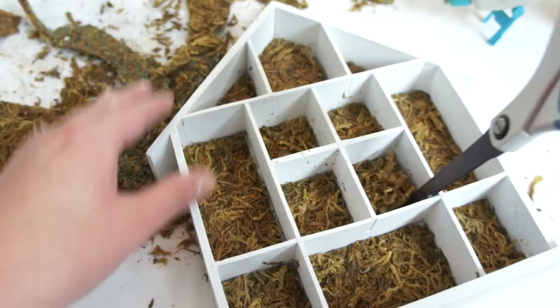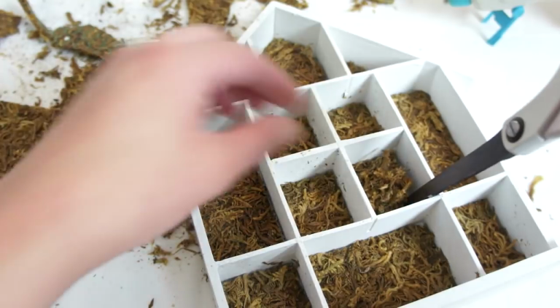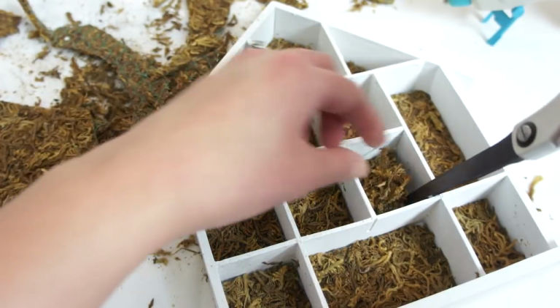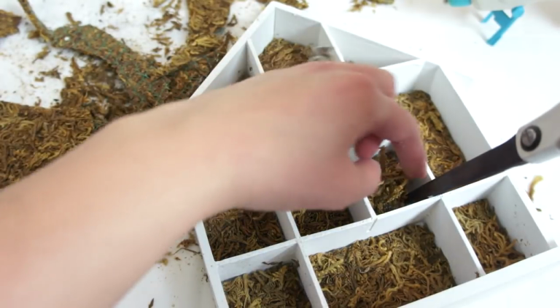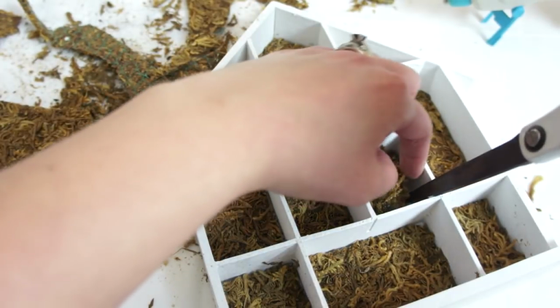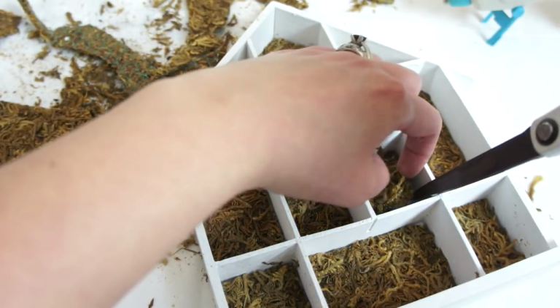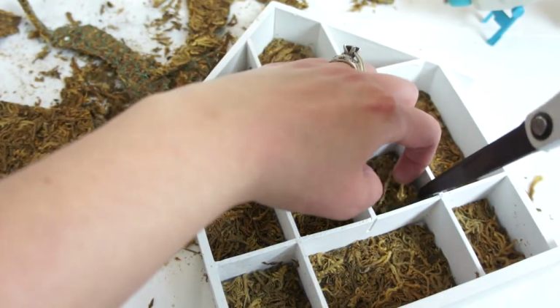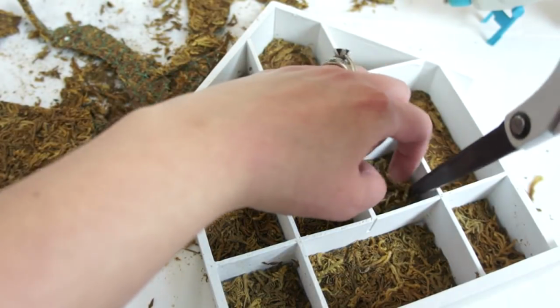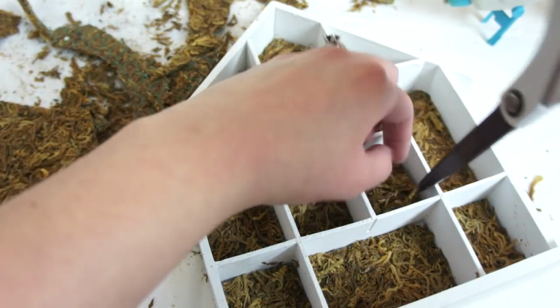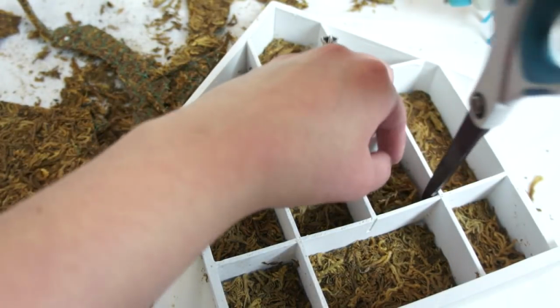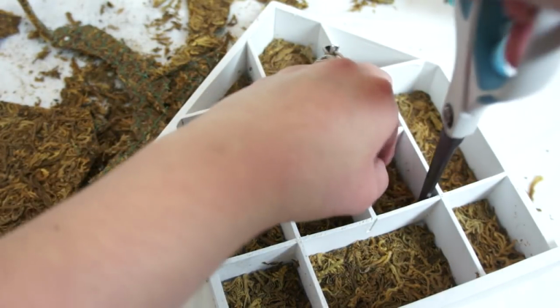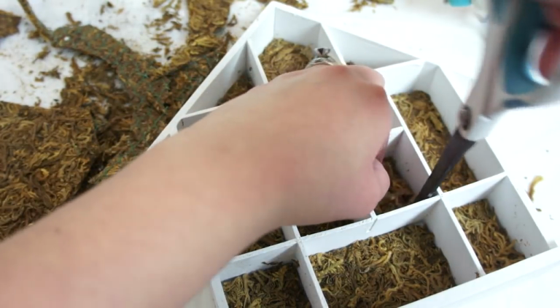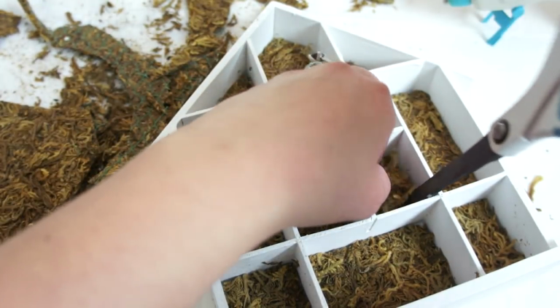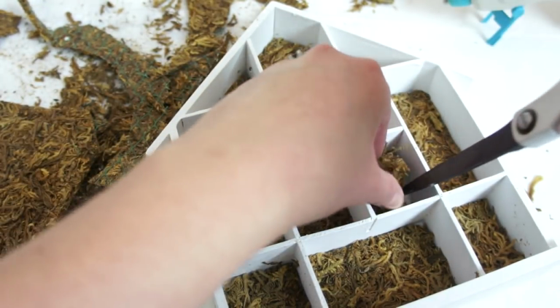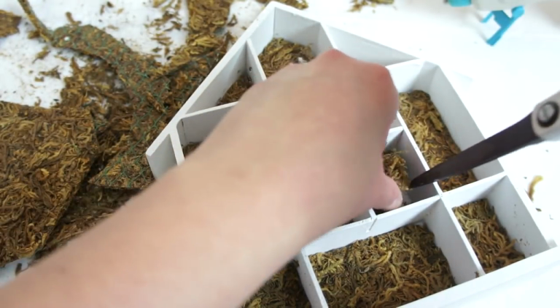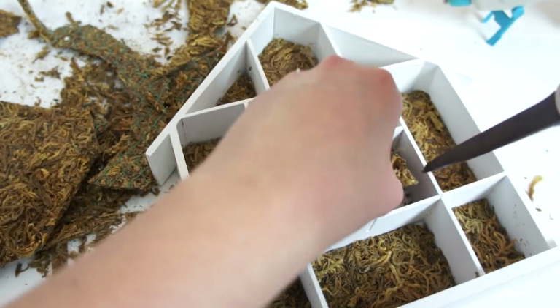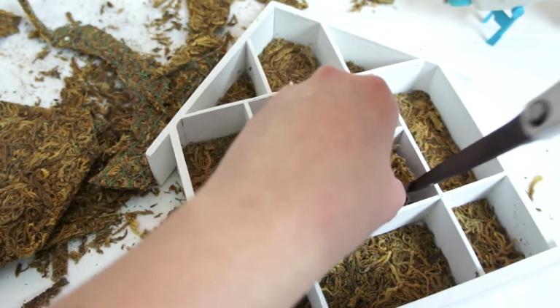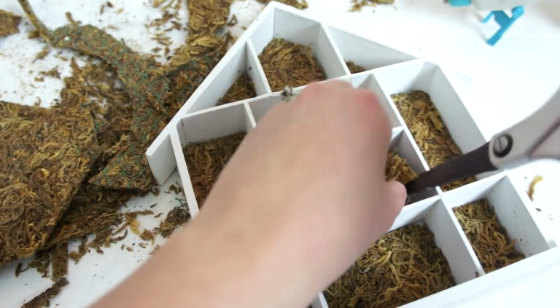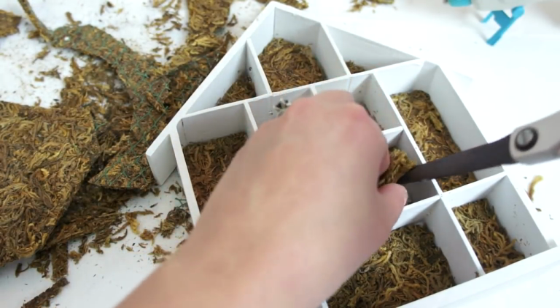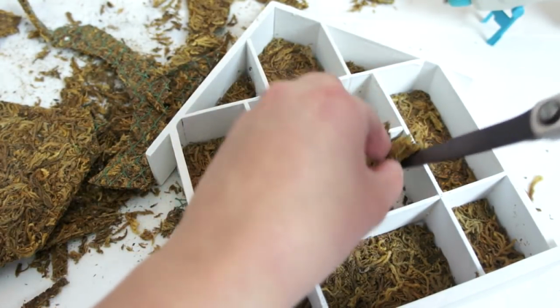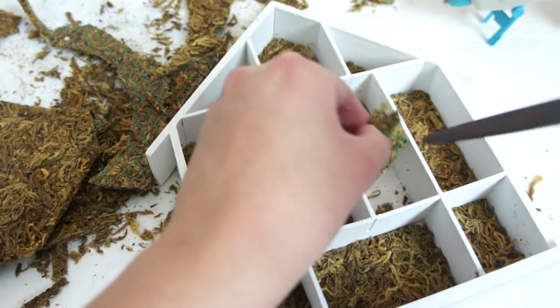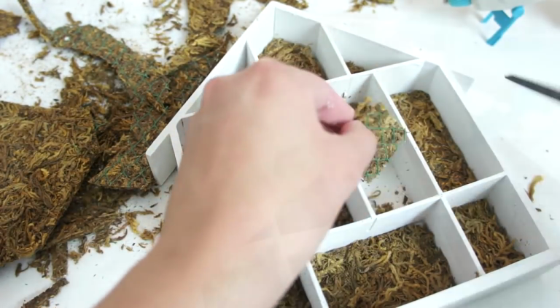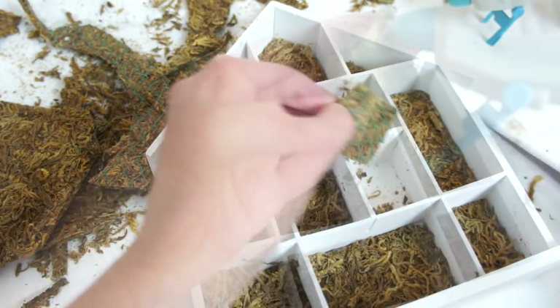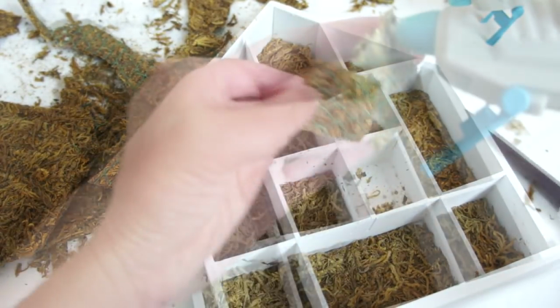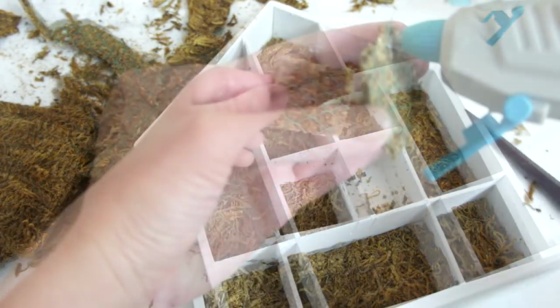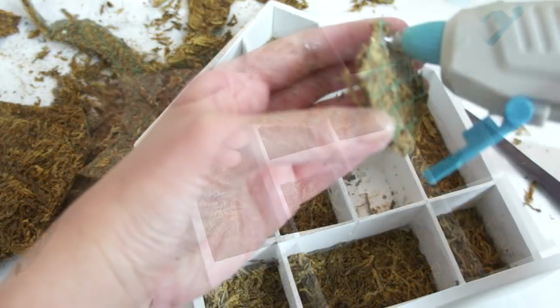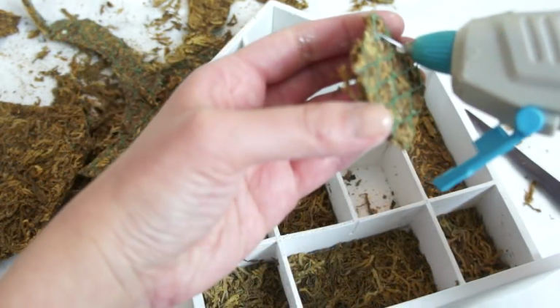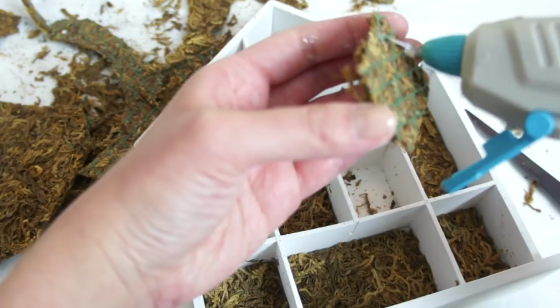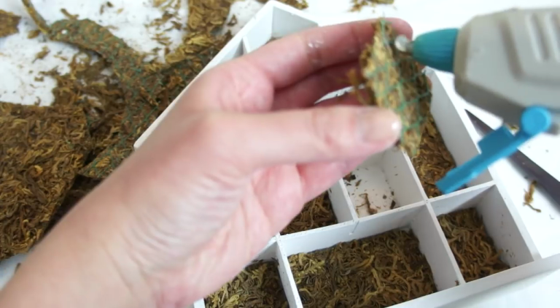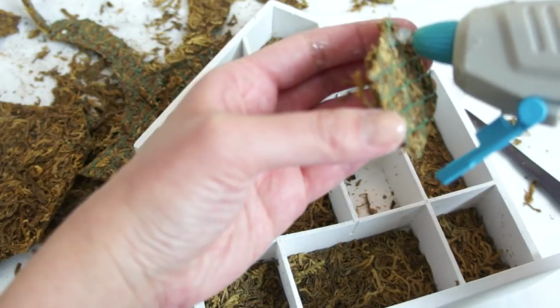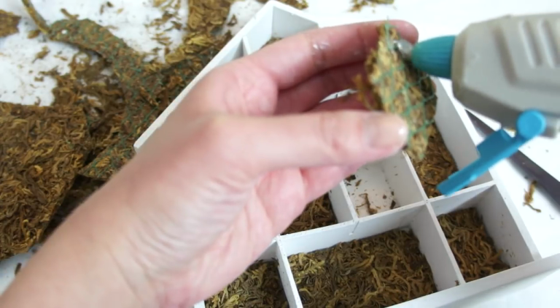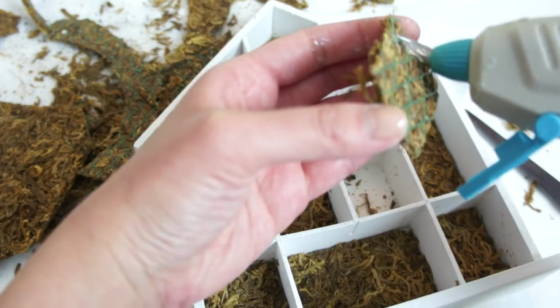Once I had all of my shapes measured and put into place, I carefully lifted them out and hot glued them in.